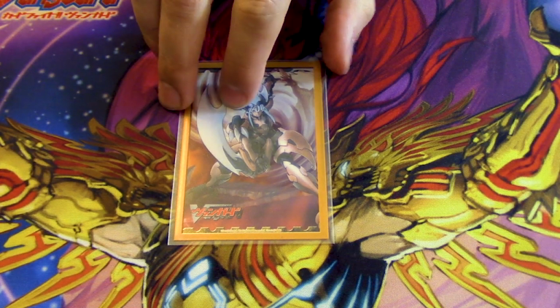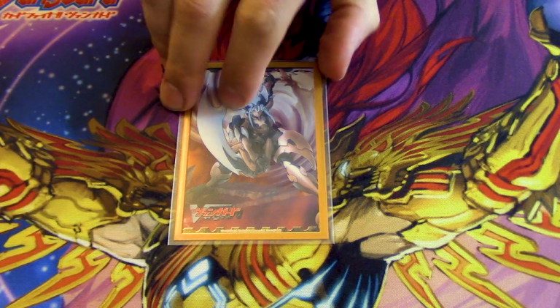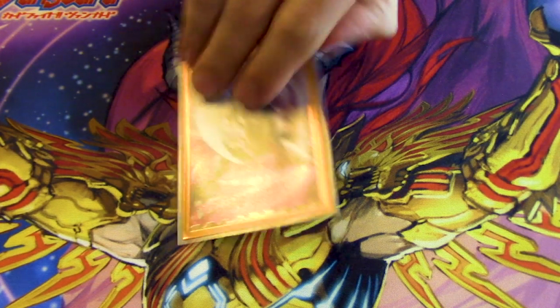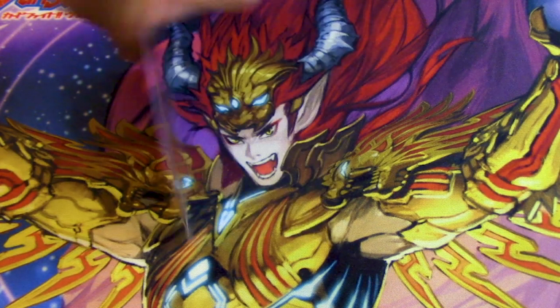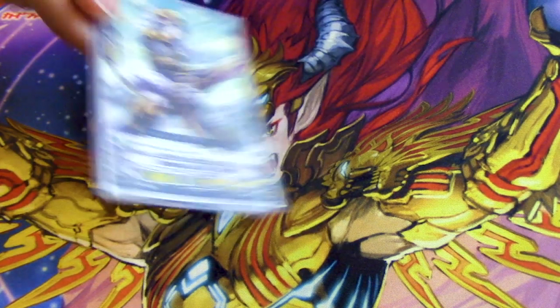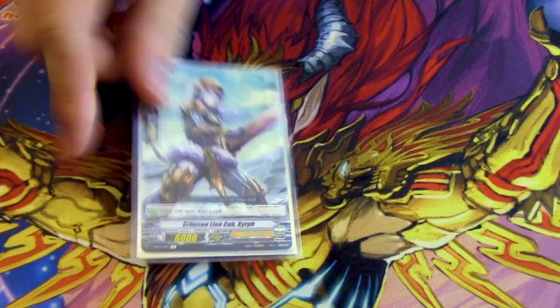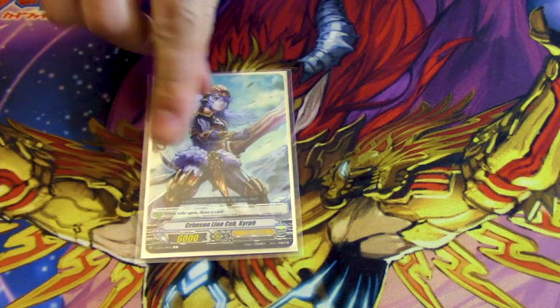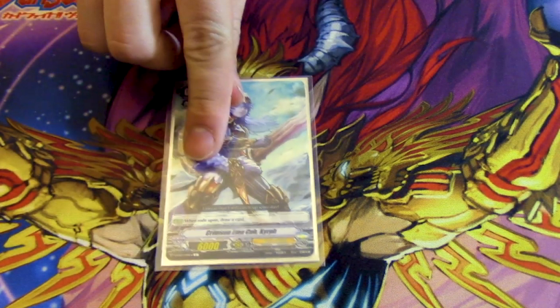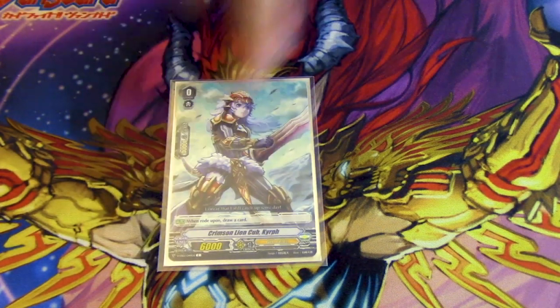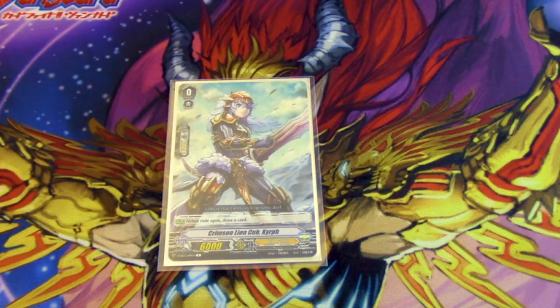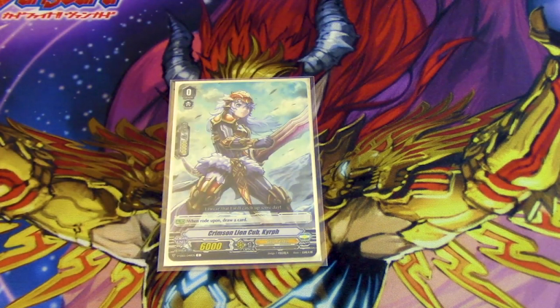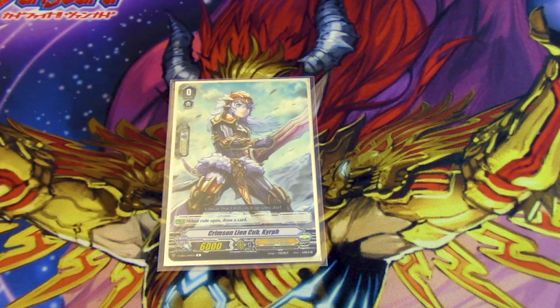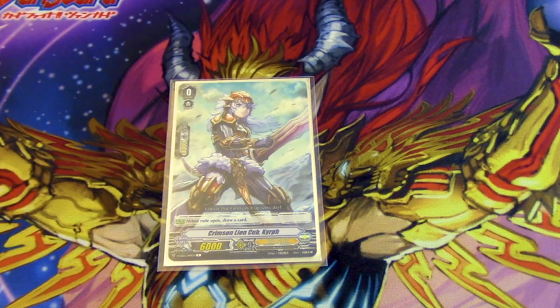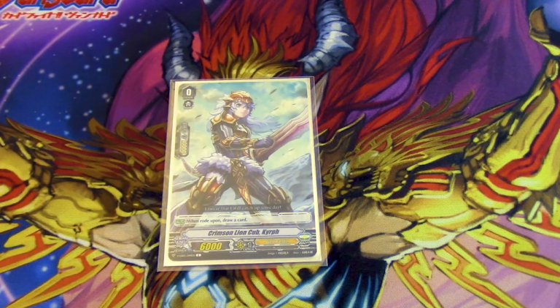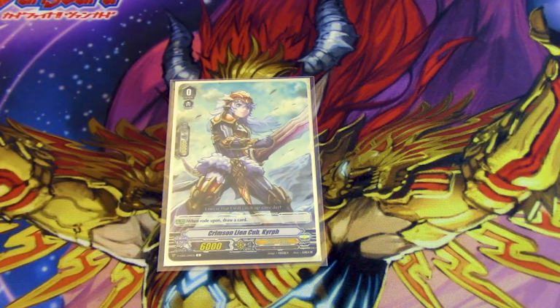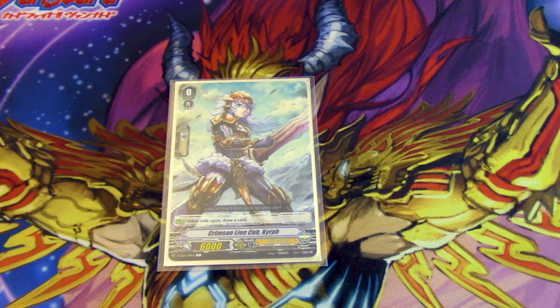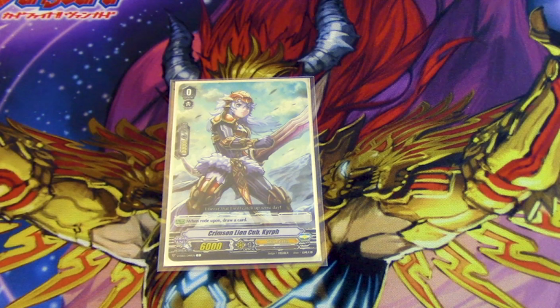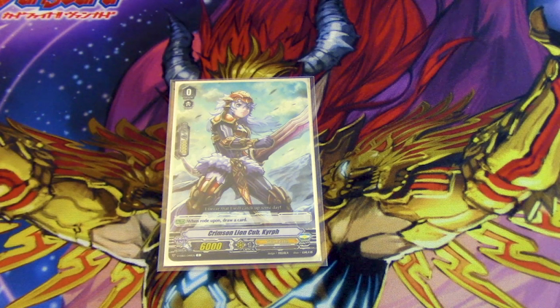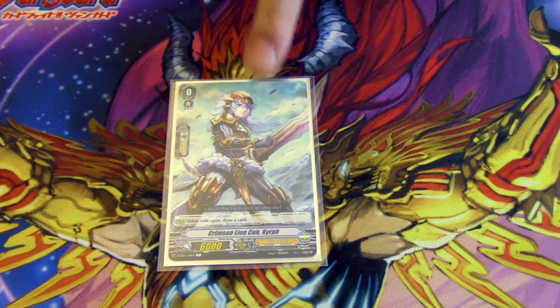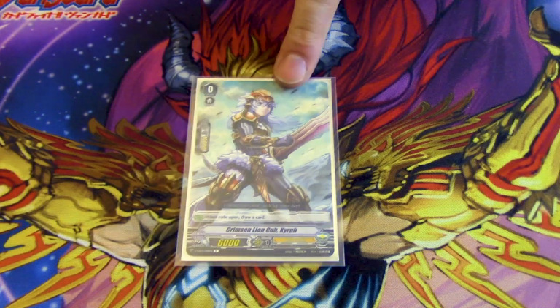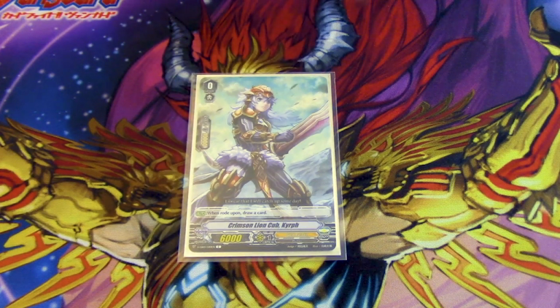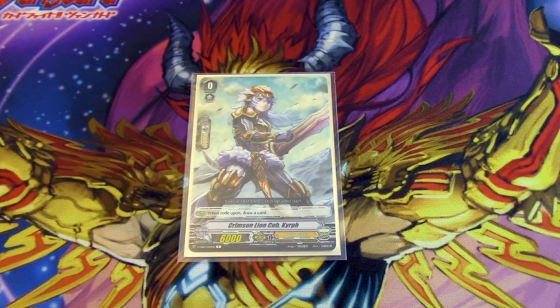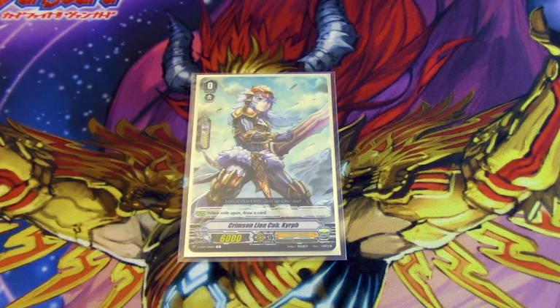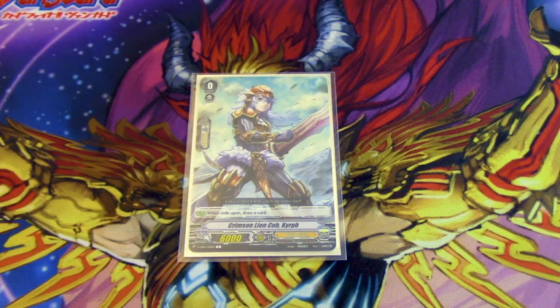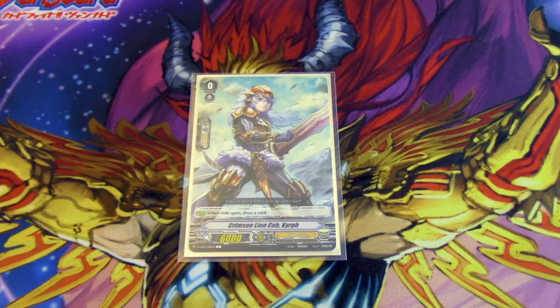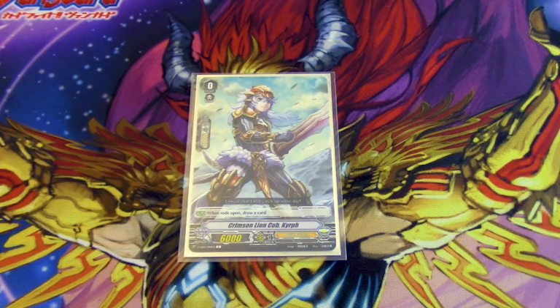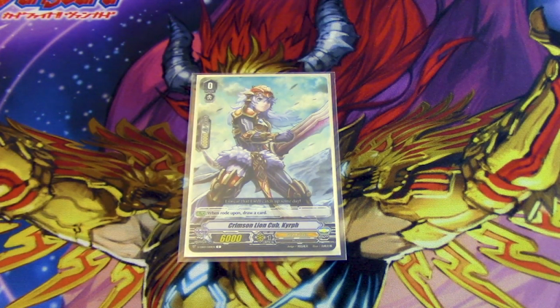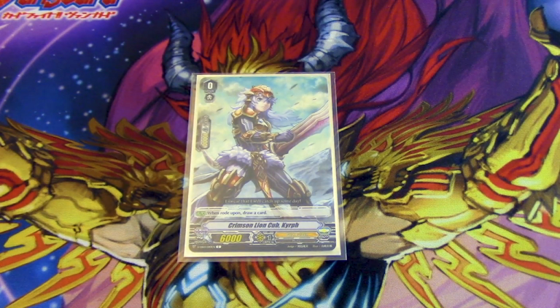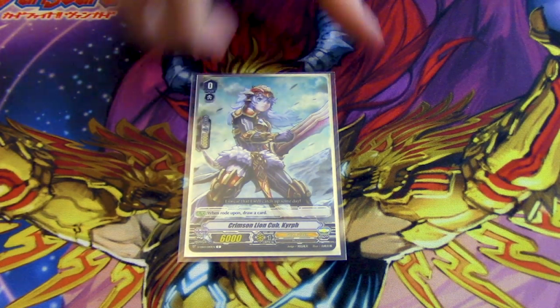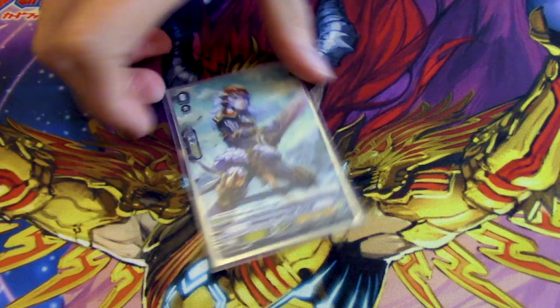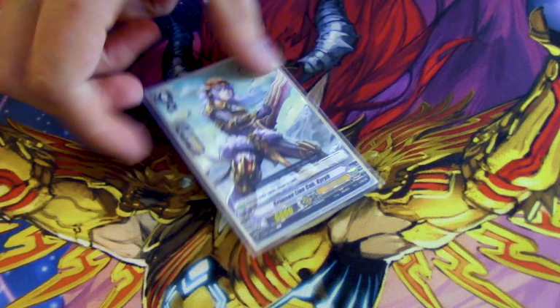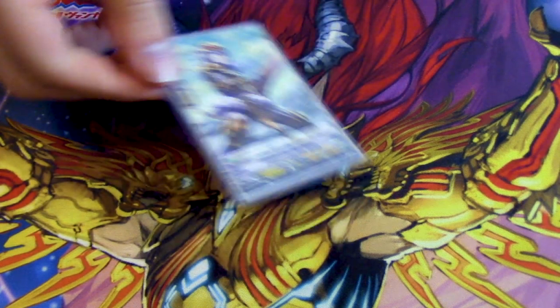Our starter is none other than Crimson Lion Cub Kyrf. You get to draw a card.